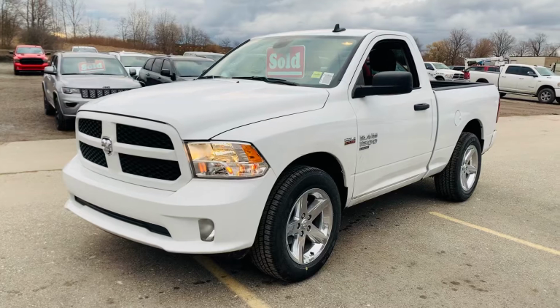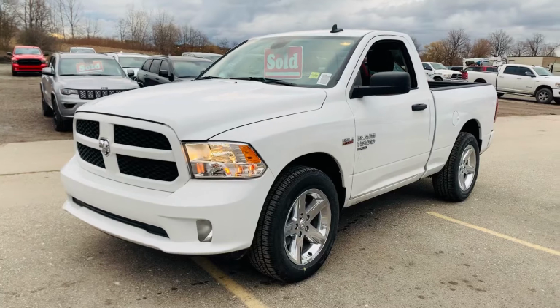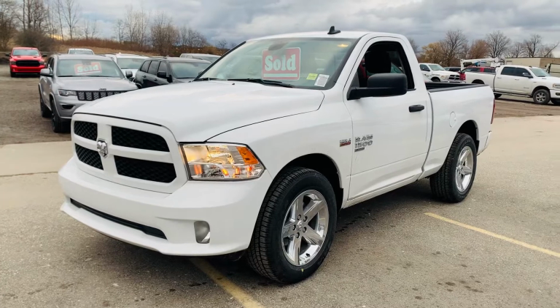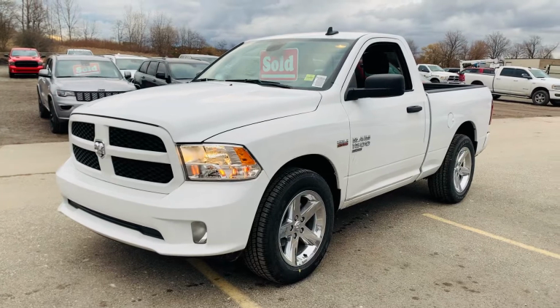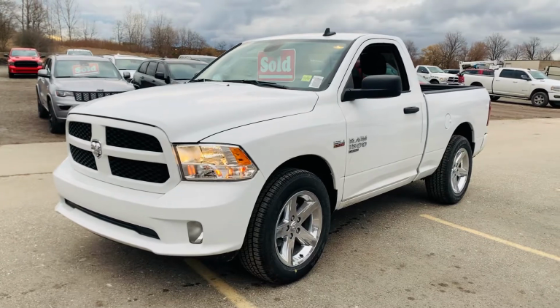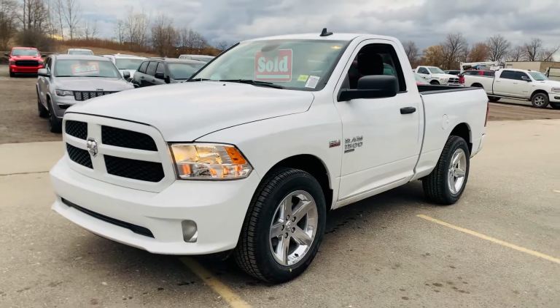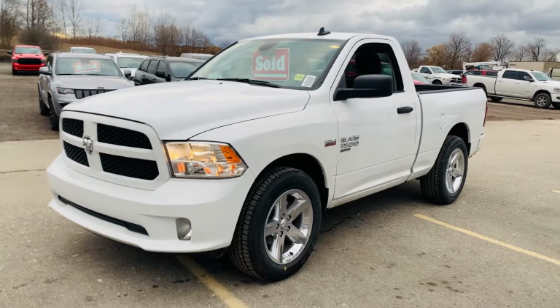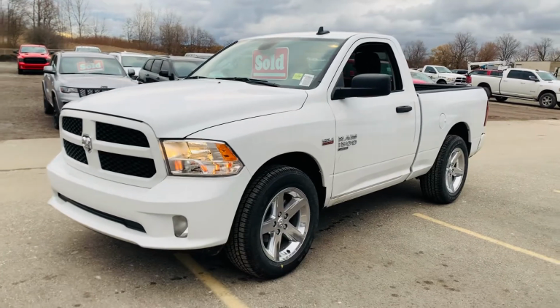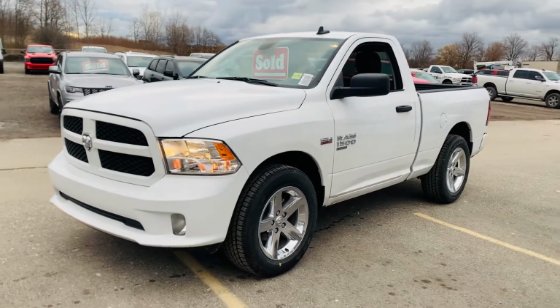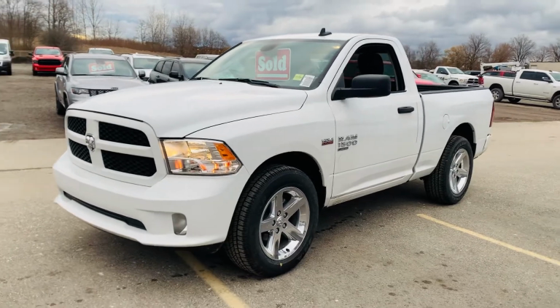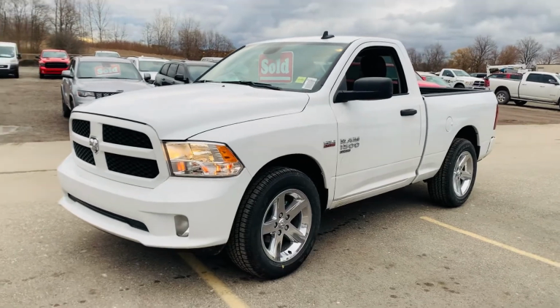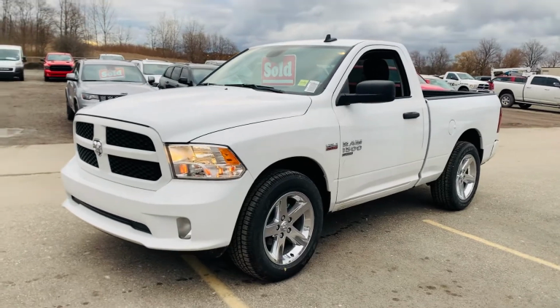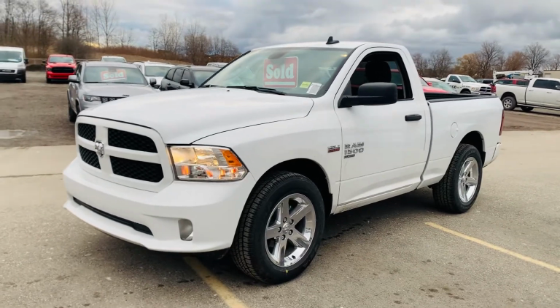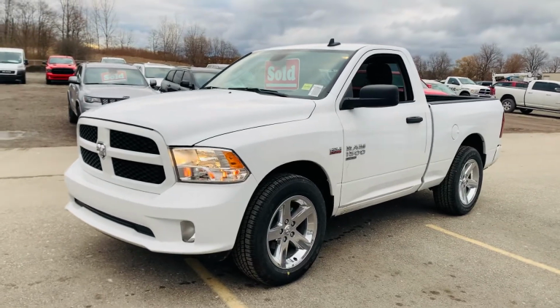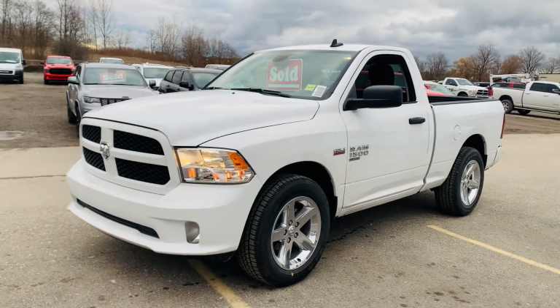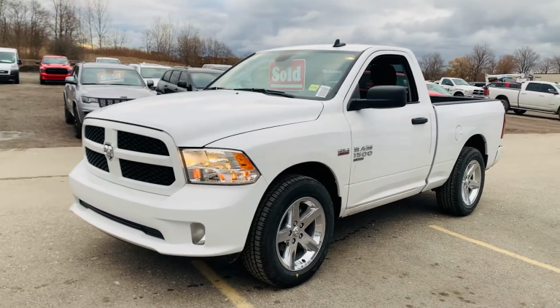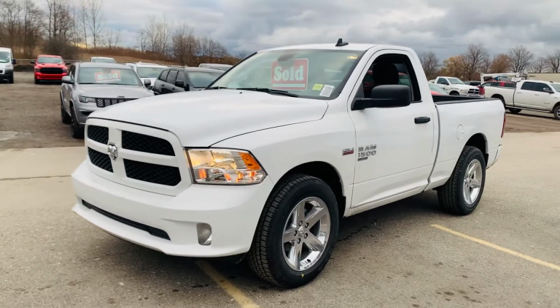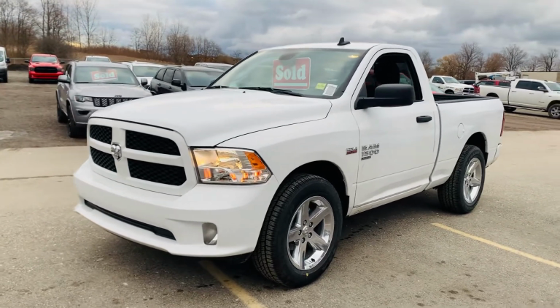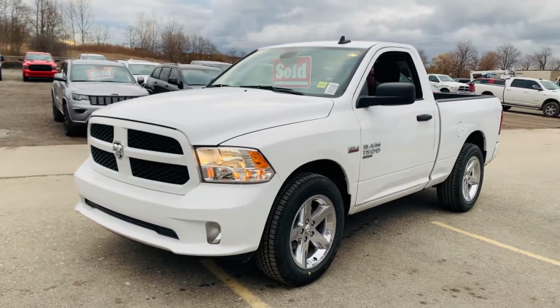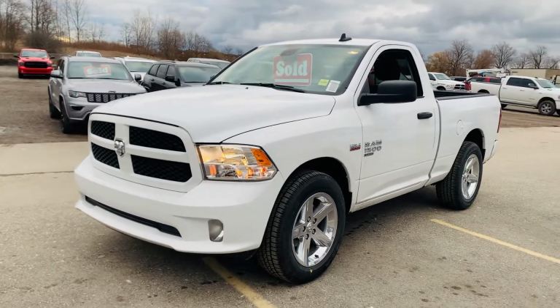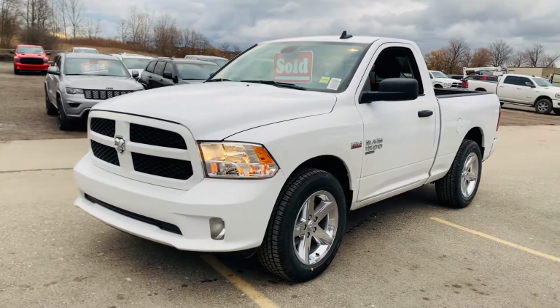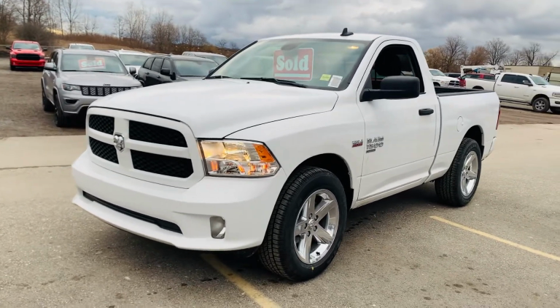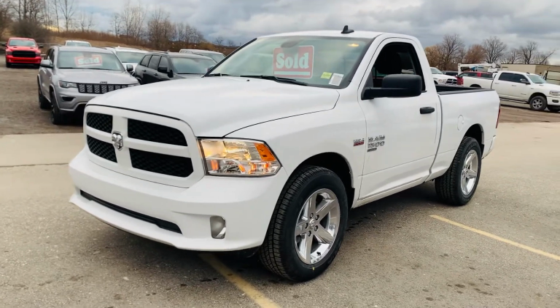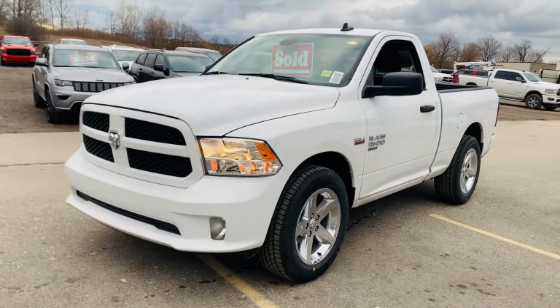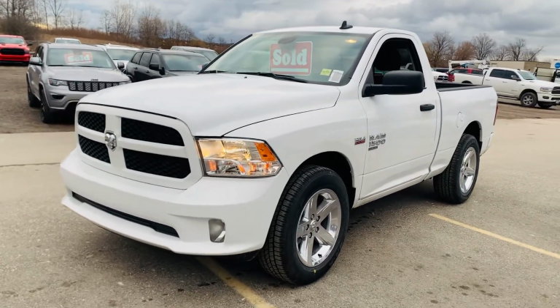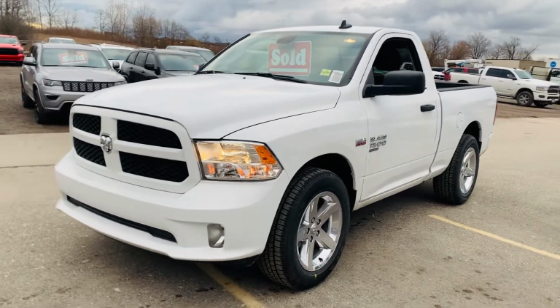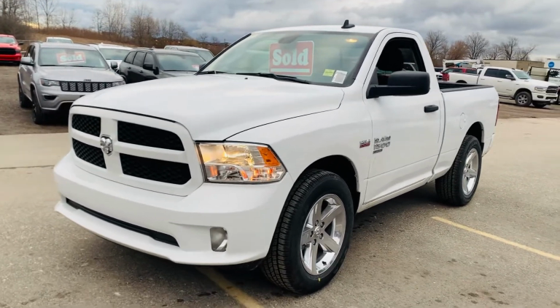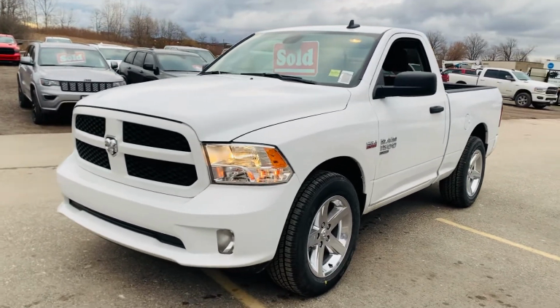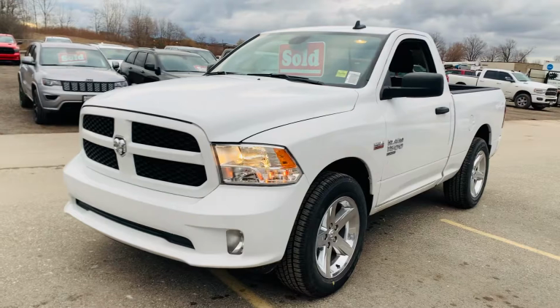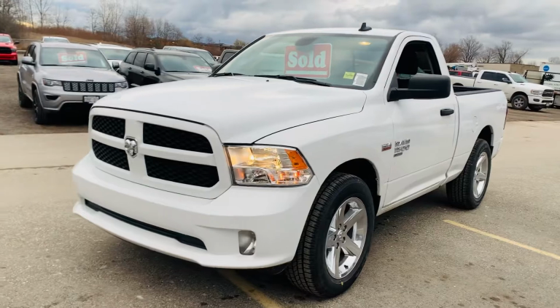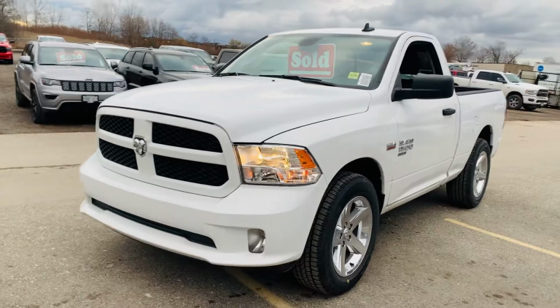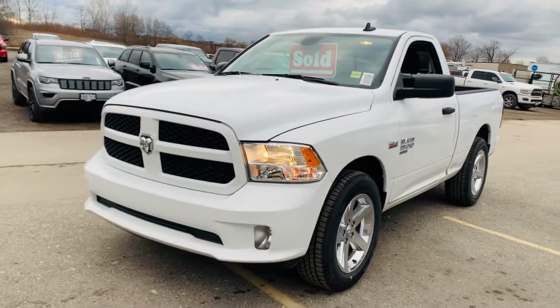Hi, this is Josh Parkinson here at Oxford Dodge on Parkies Picks with a vehicle from a great customer of mine.